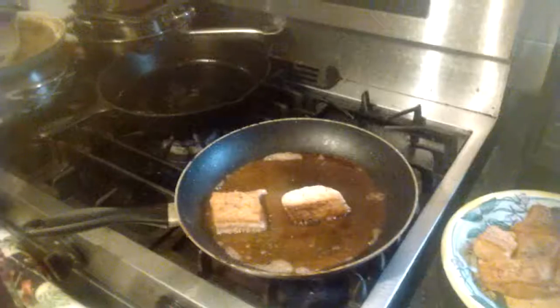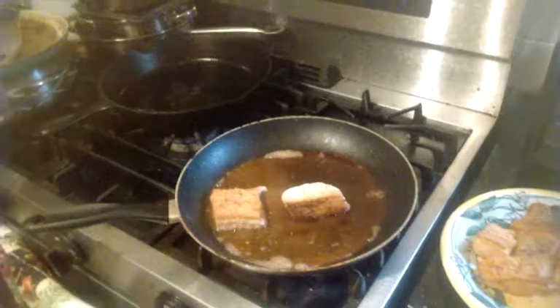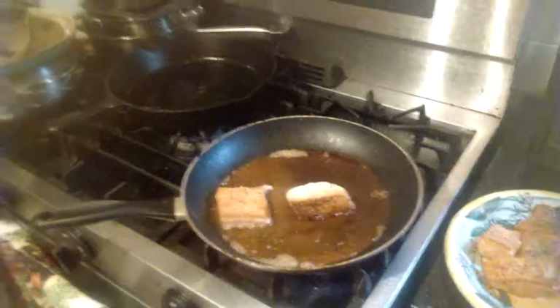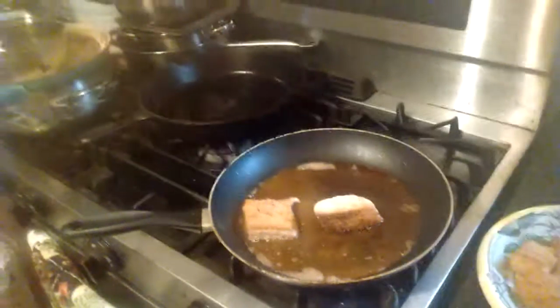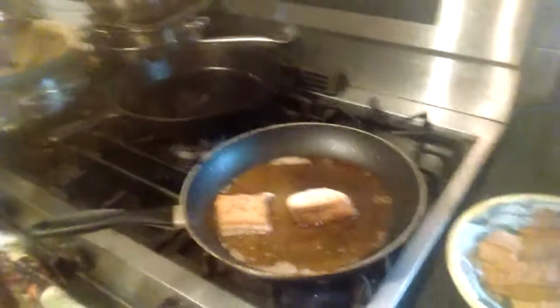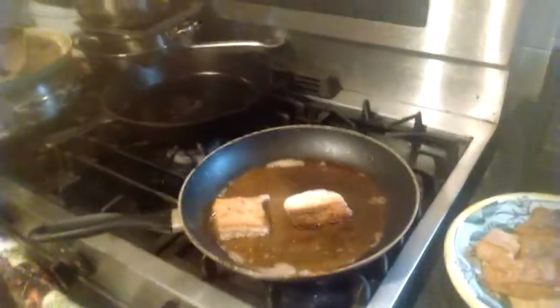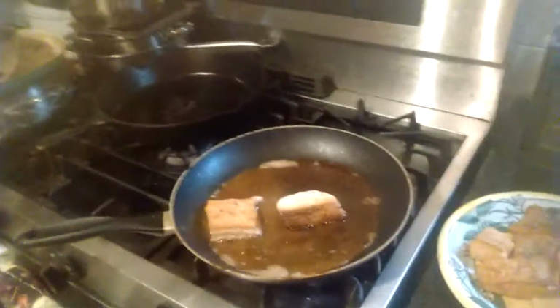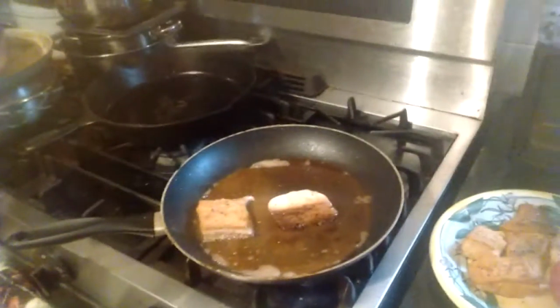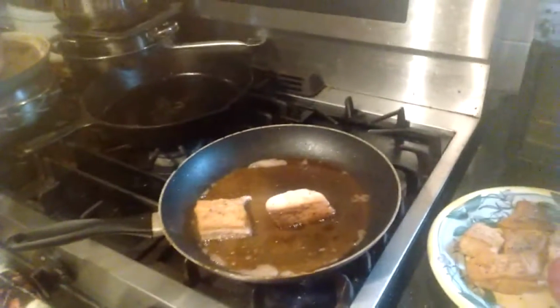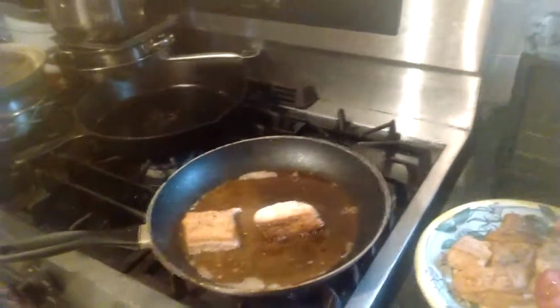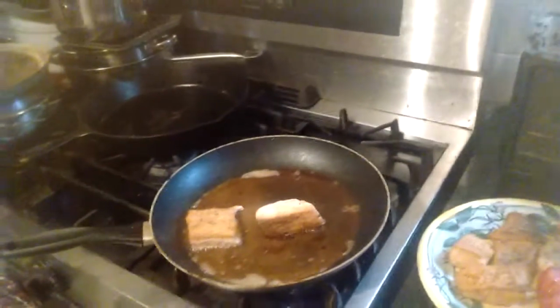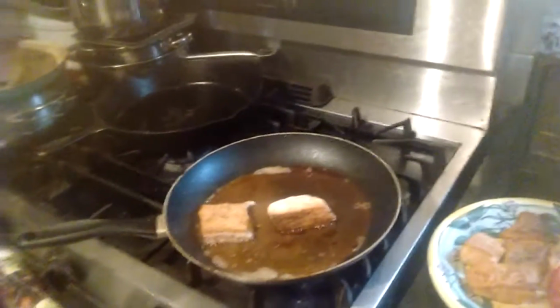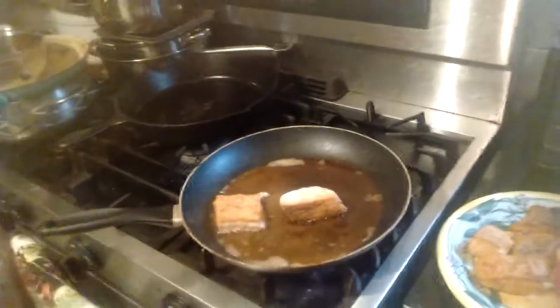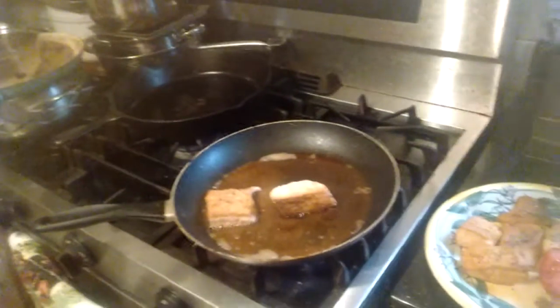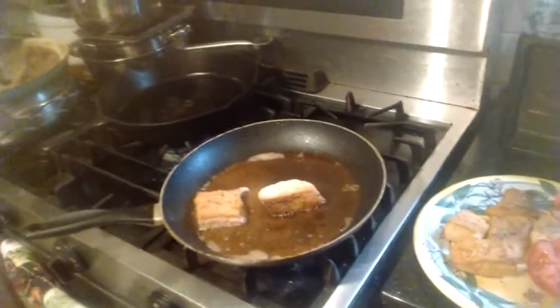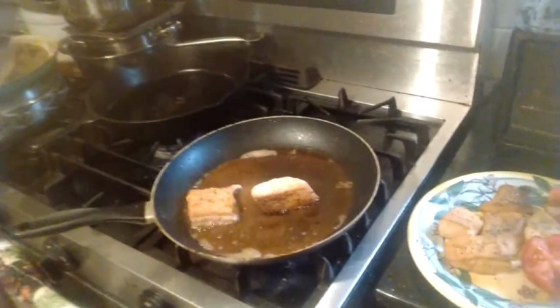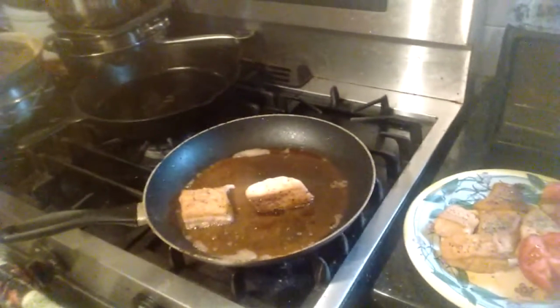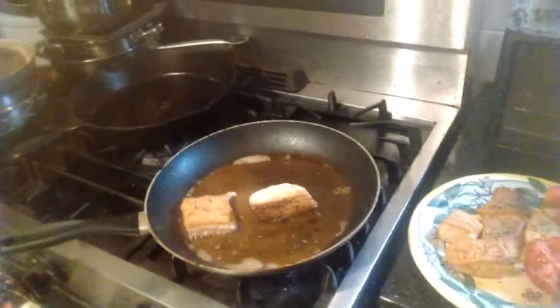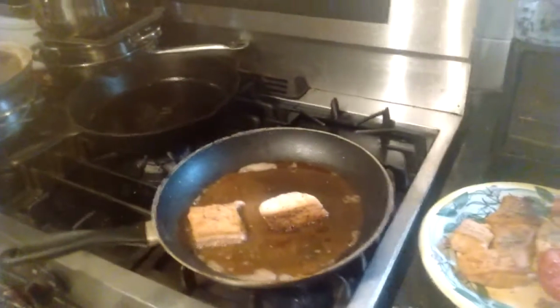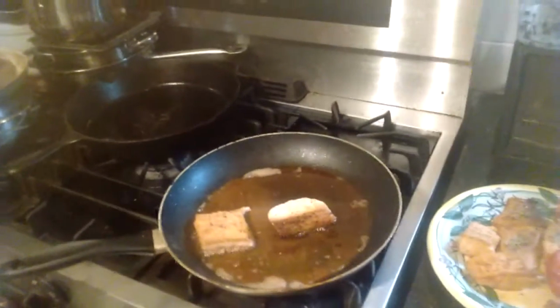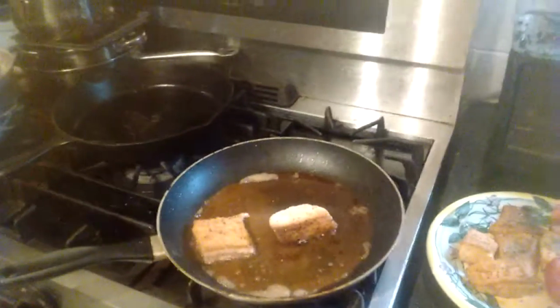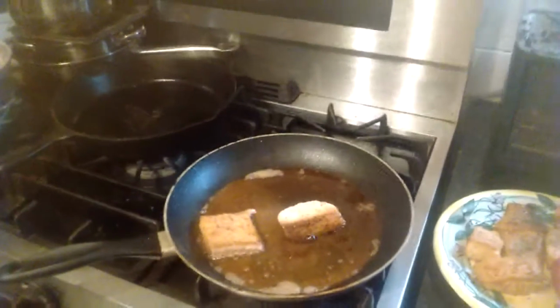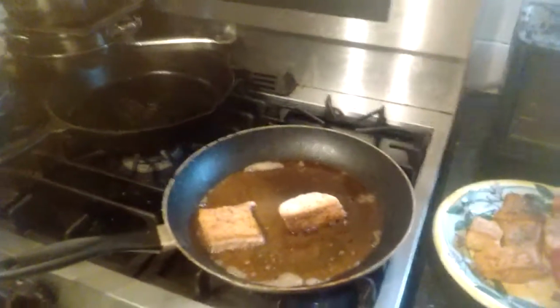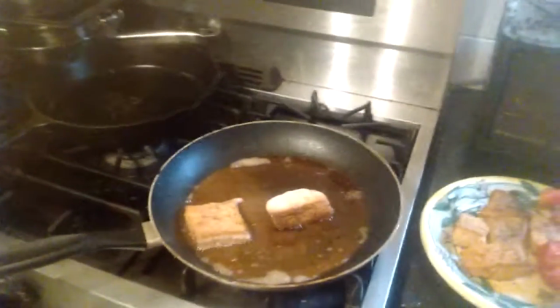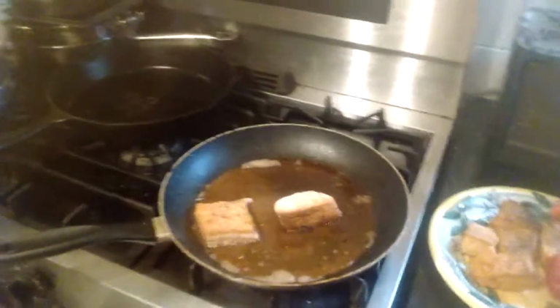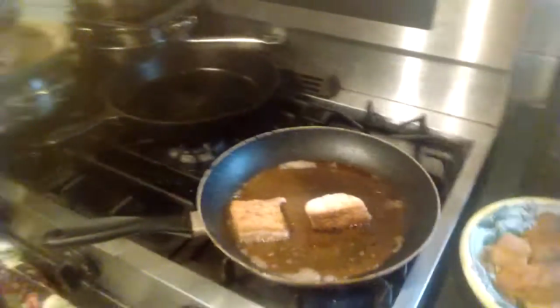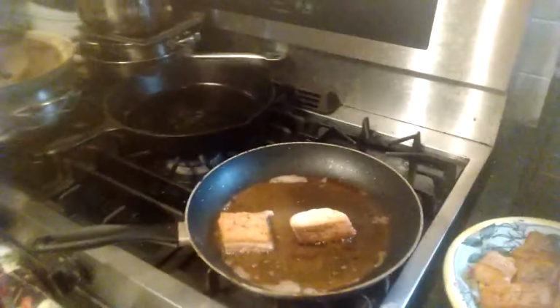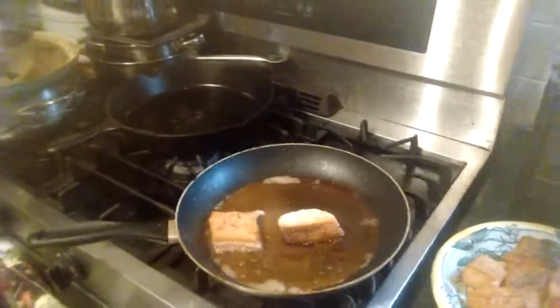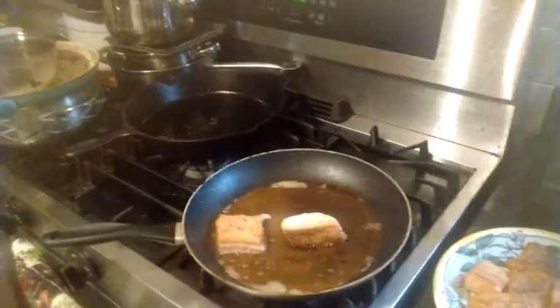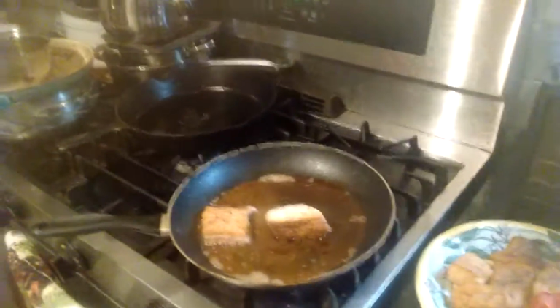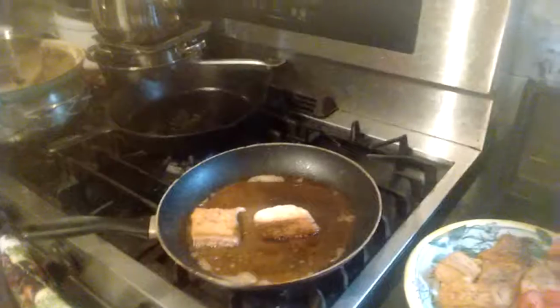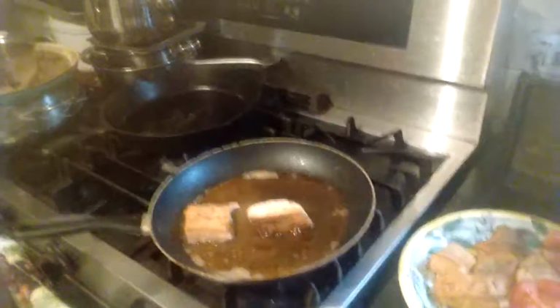All right, what we got tonight is my favorite fish, tilapia.